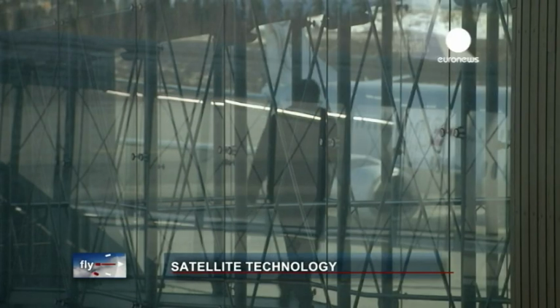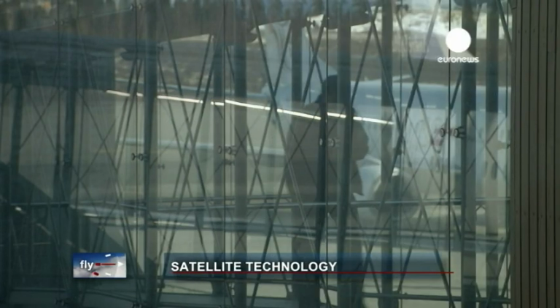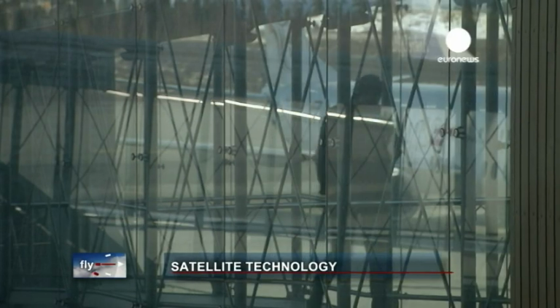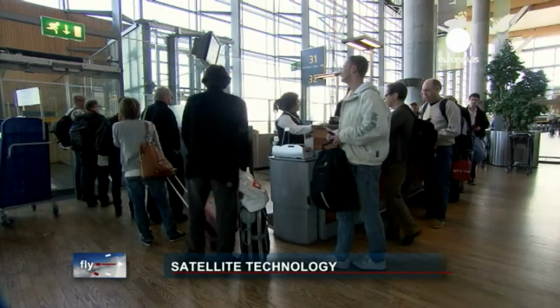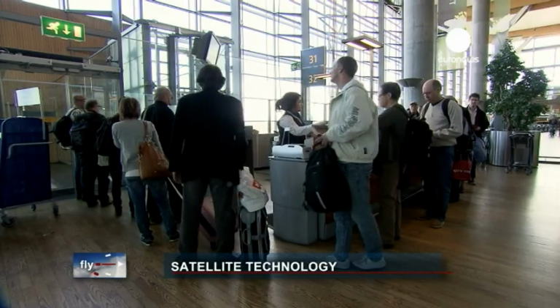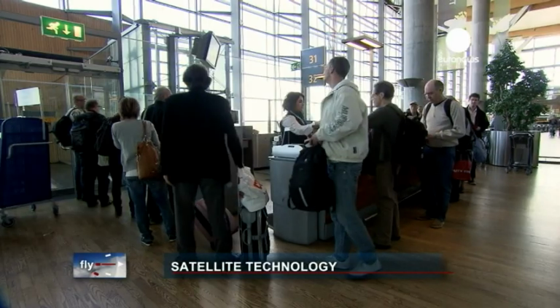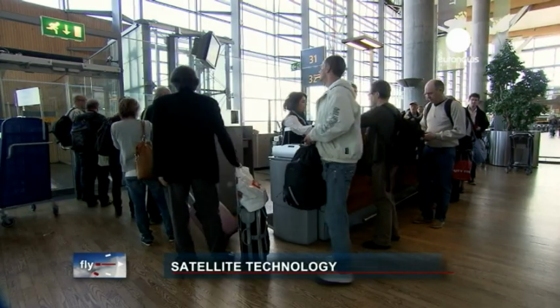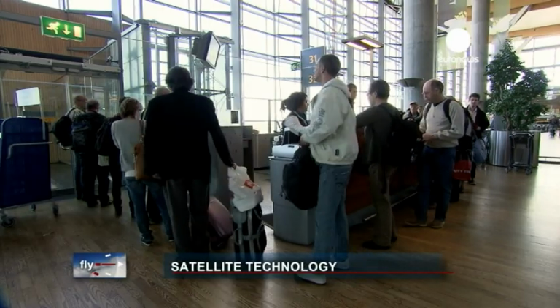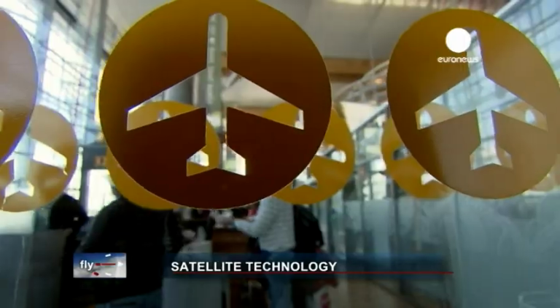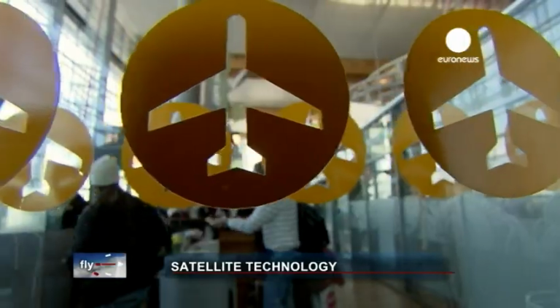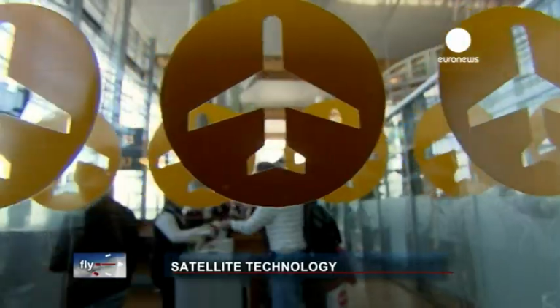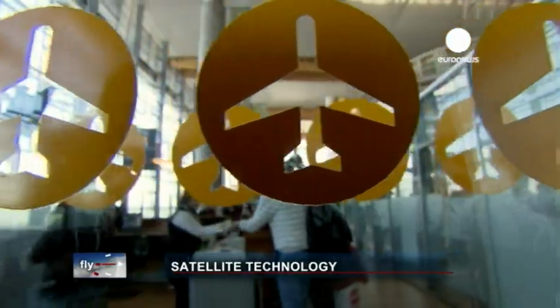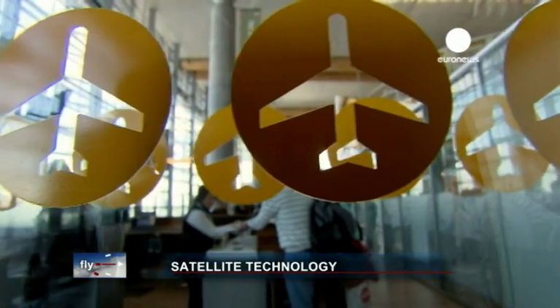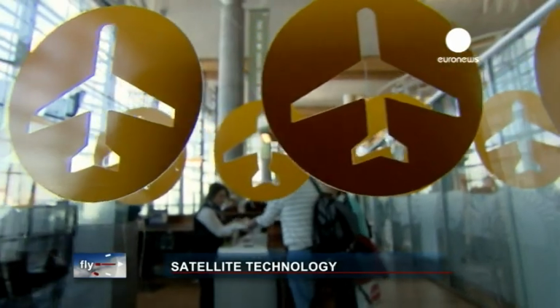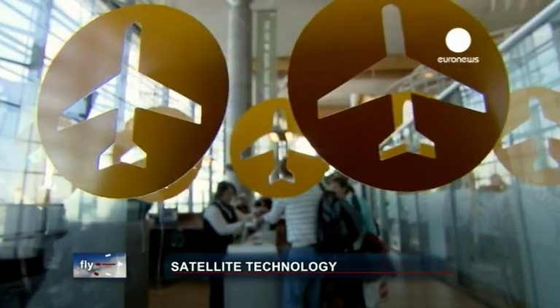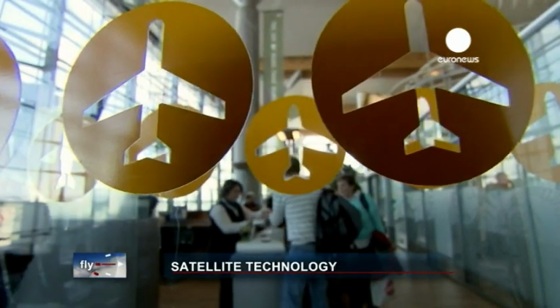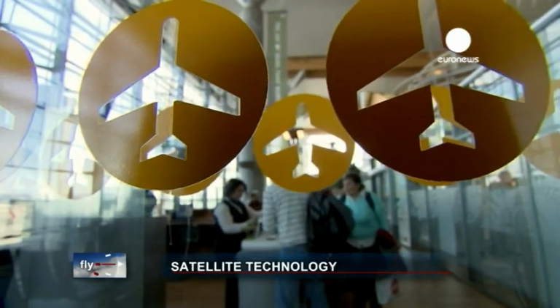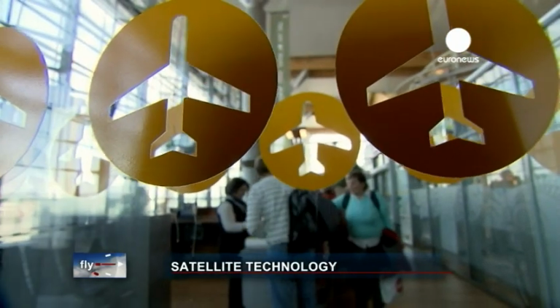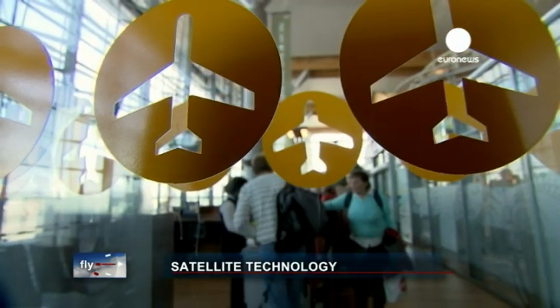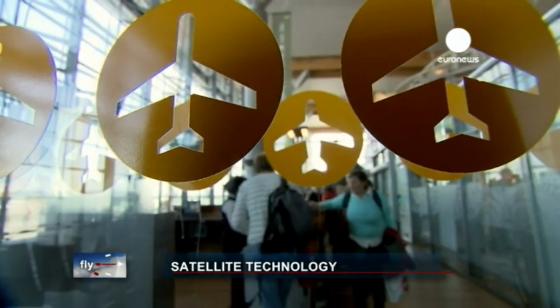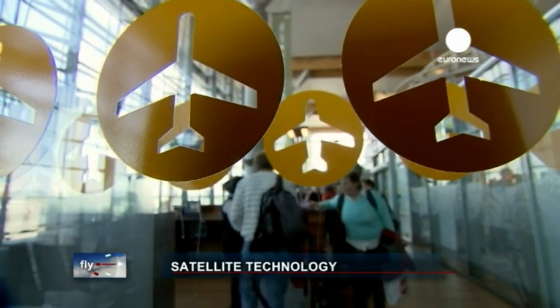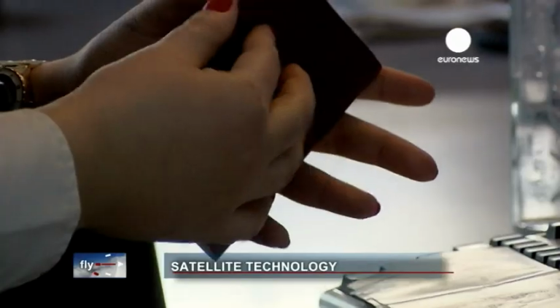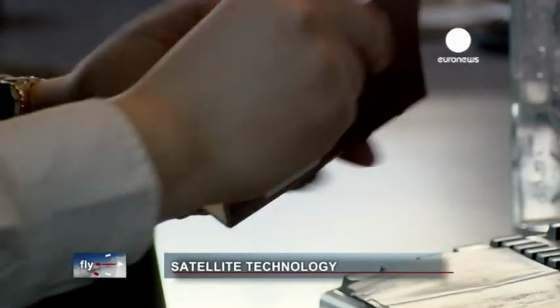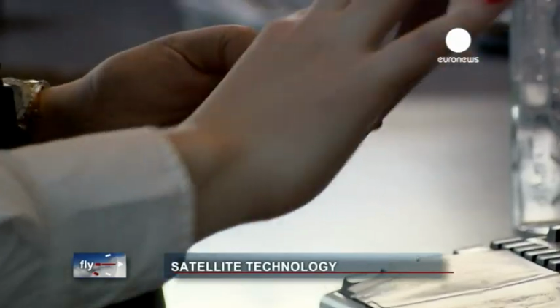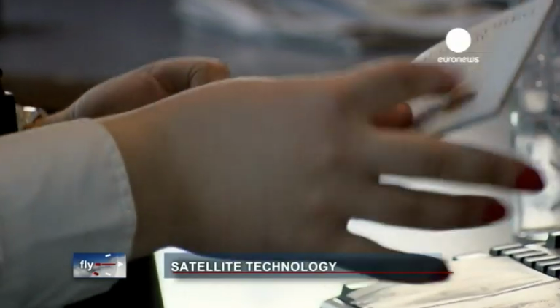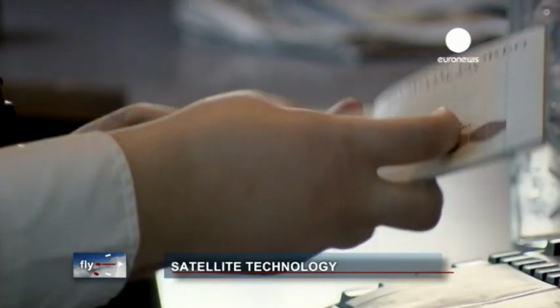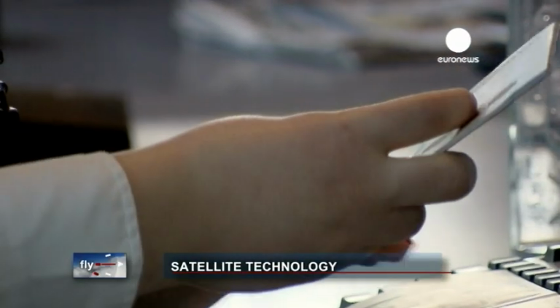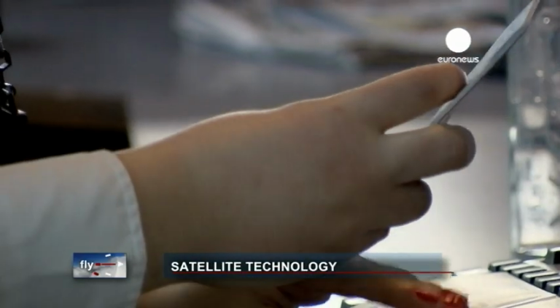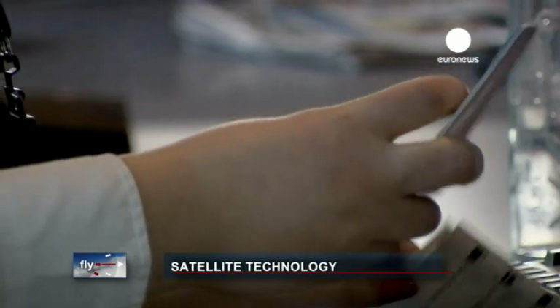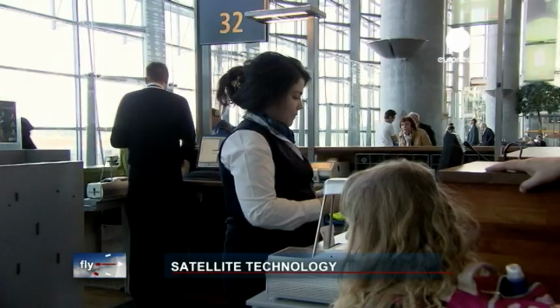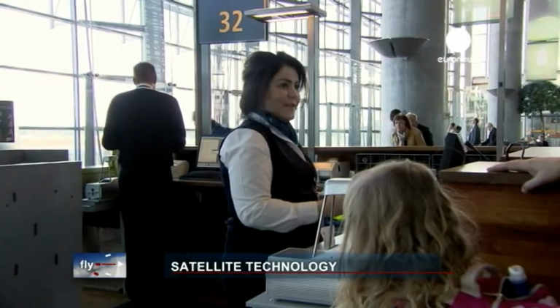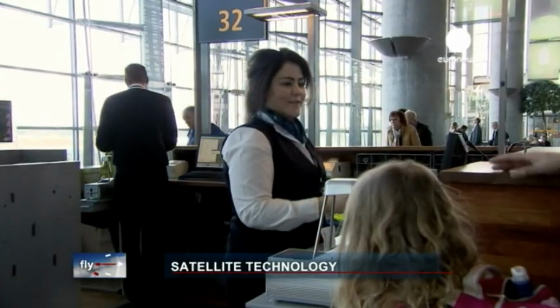Norwegian is installing a high-speed in-flight Wi-Fi system across its whole fleet. We boarded a round-trip to London to try it out.